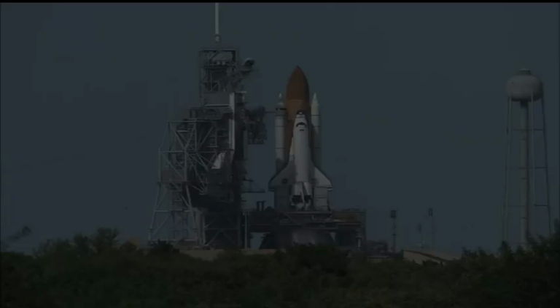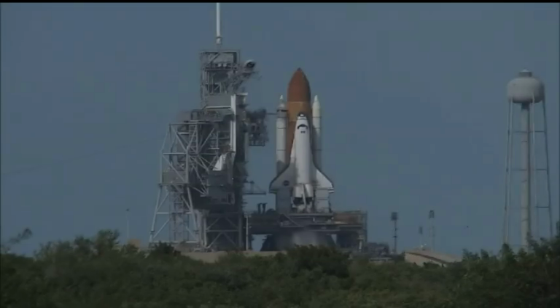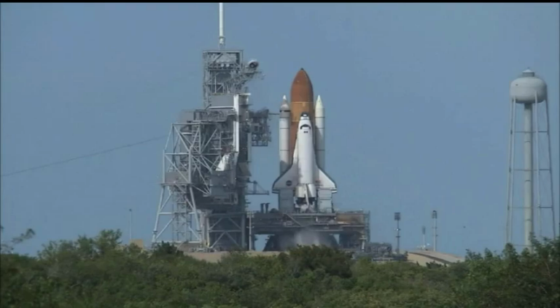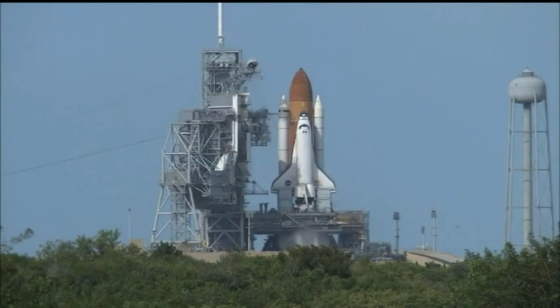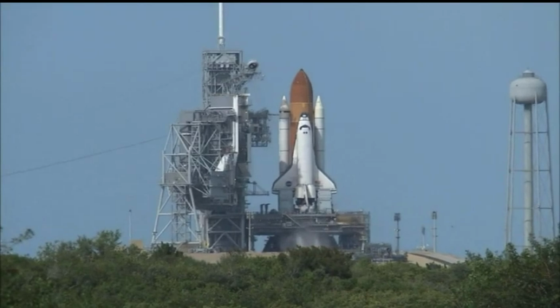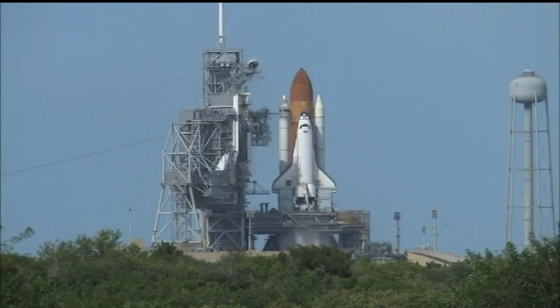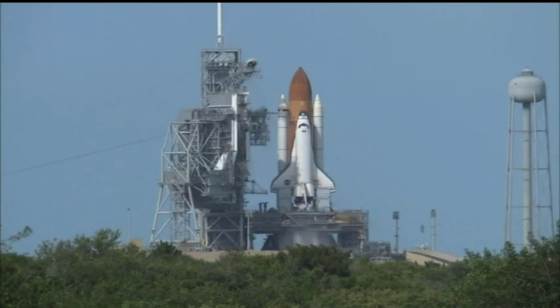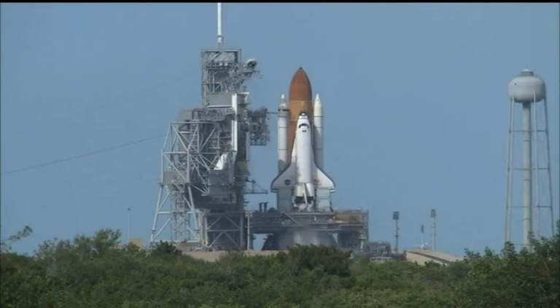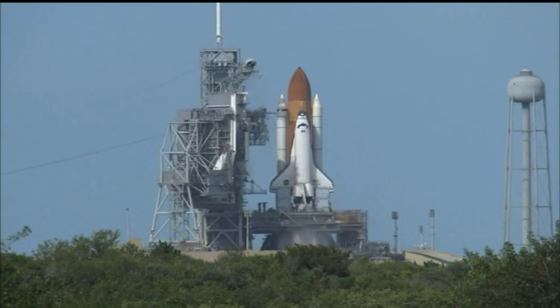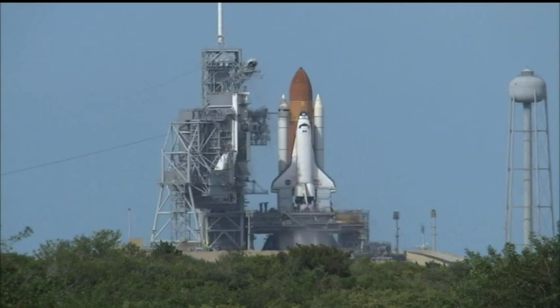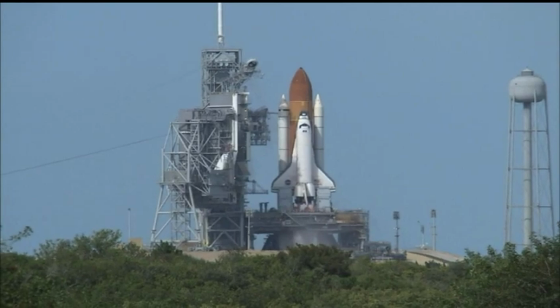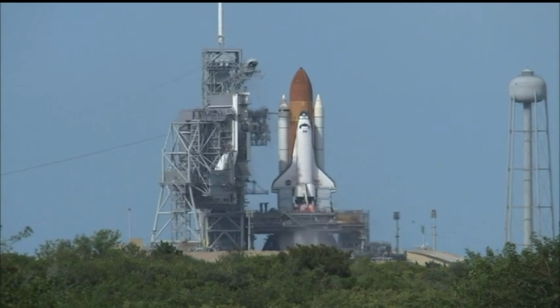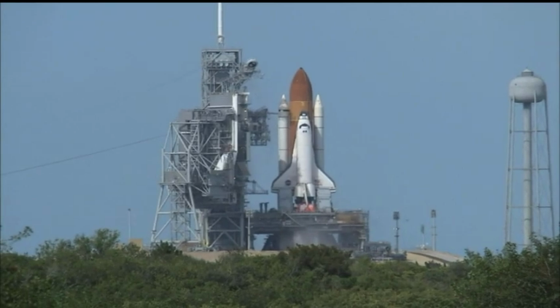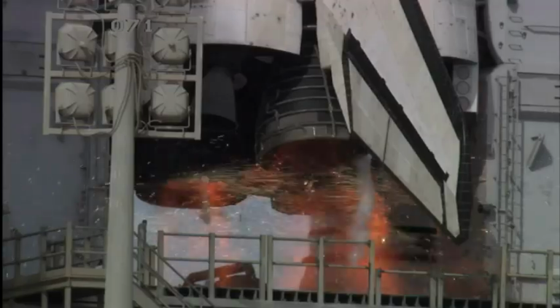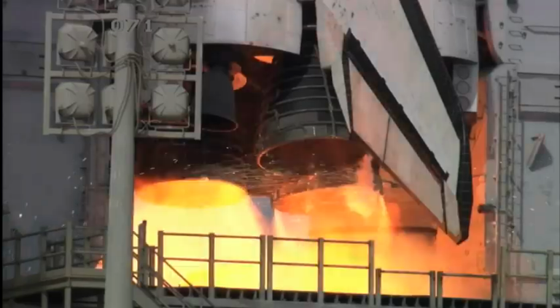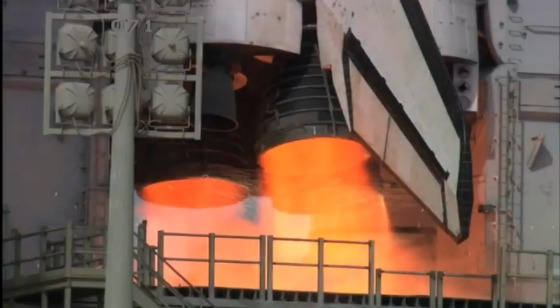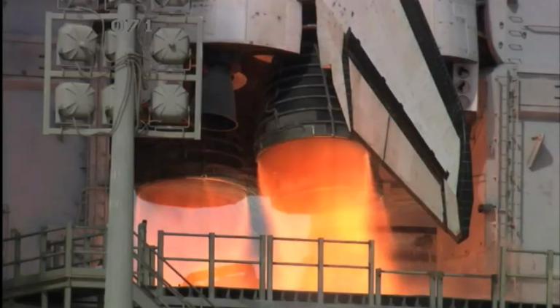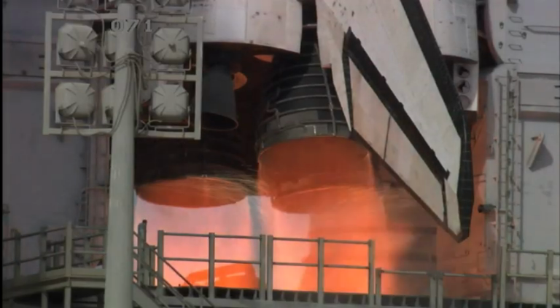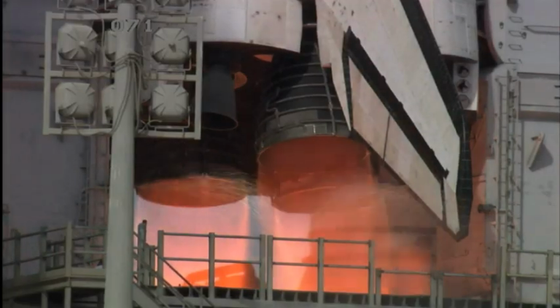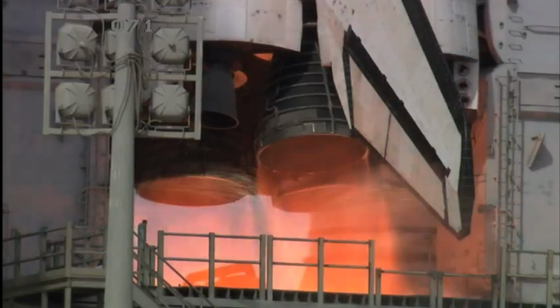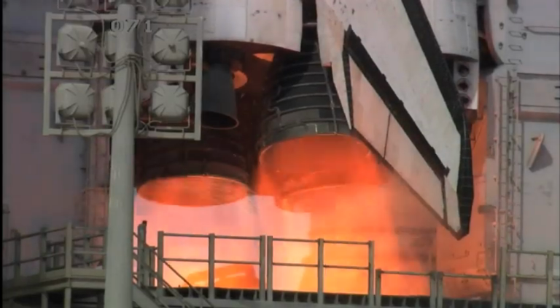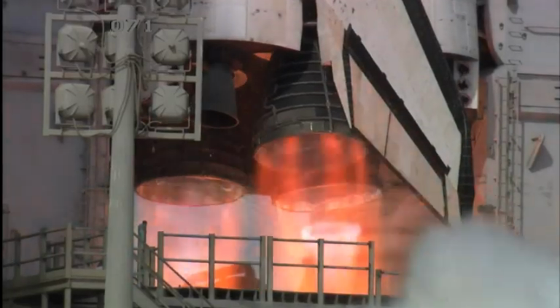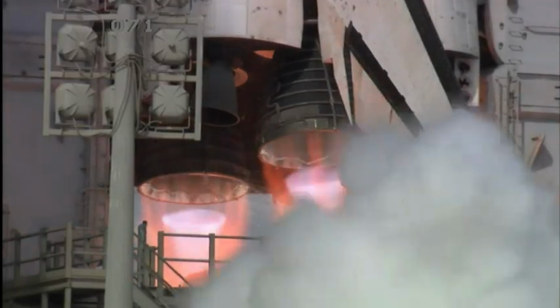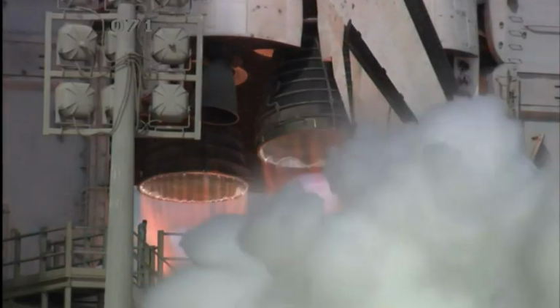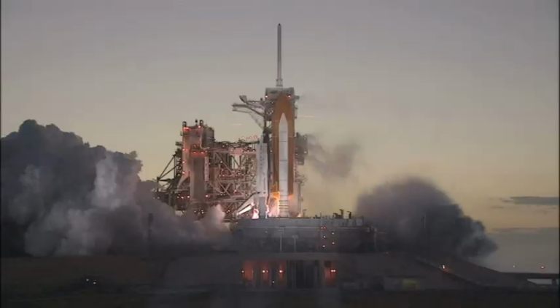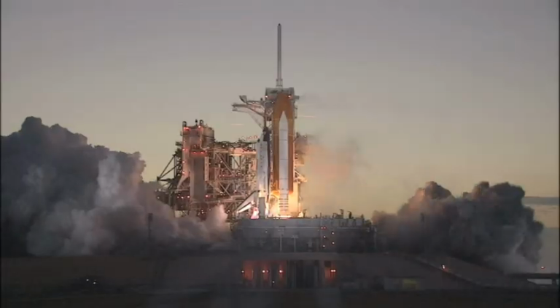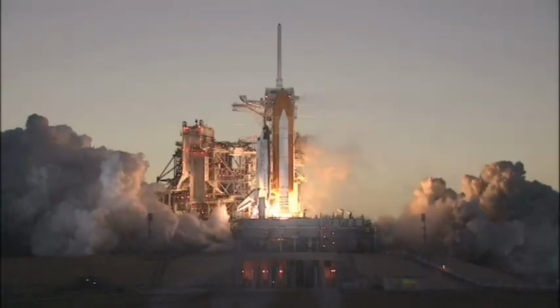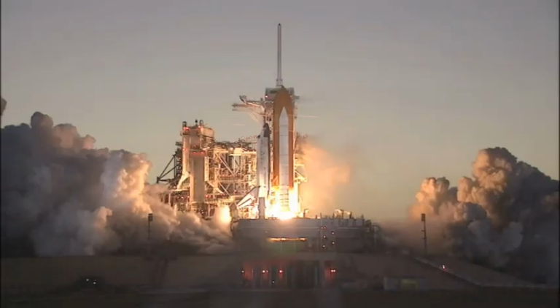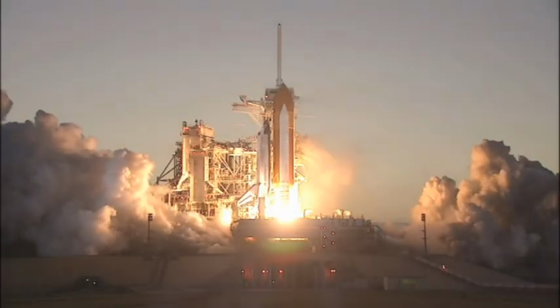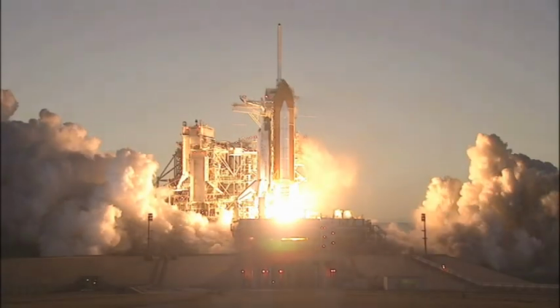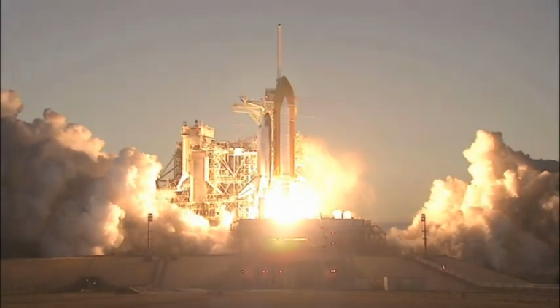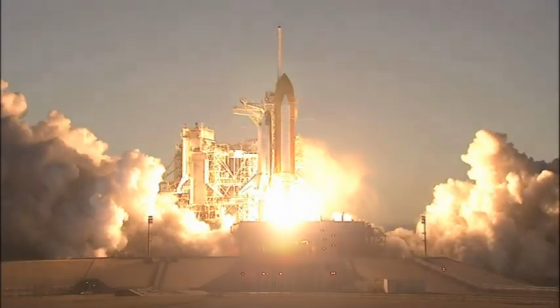Magnitude ignition. Four, three, two, one, zero and liftoff.